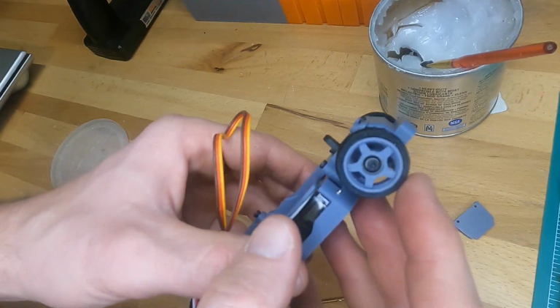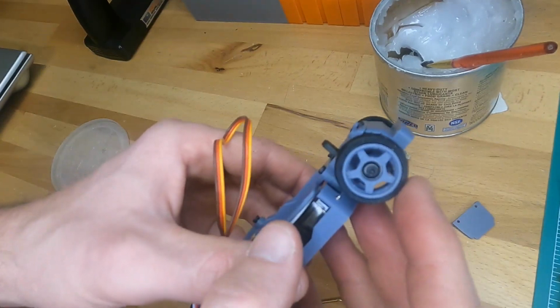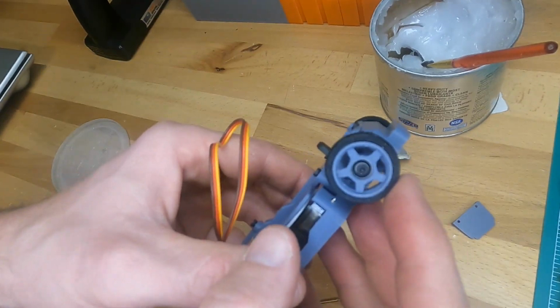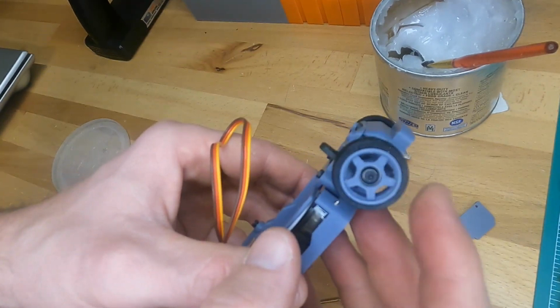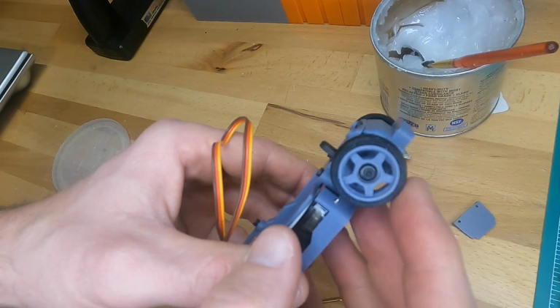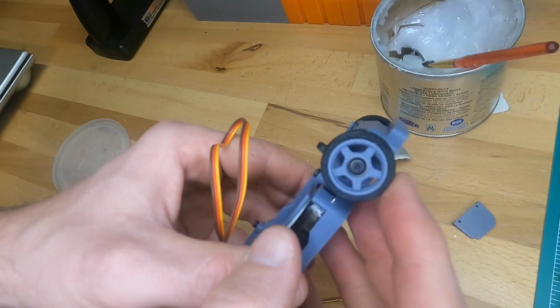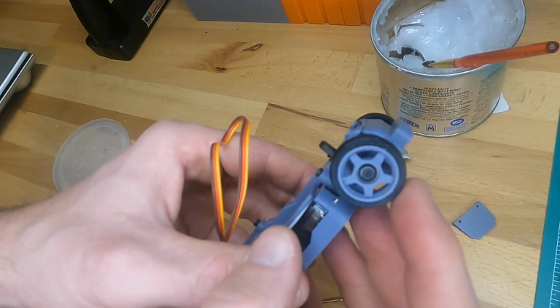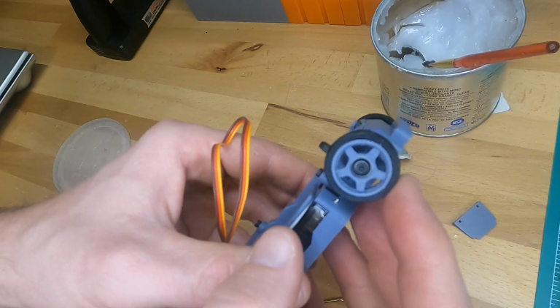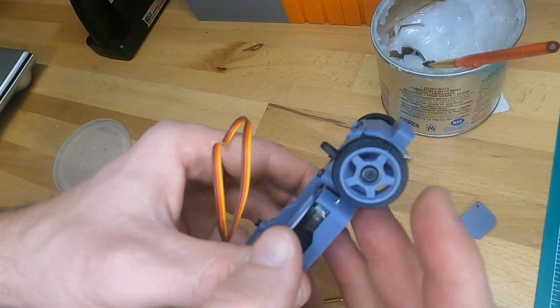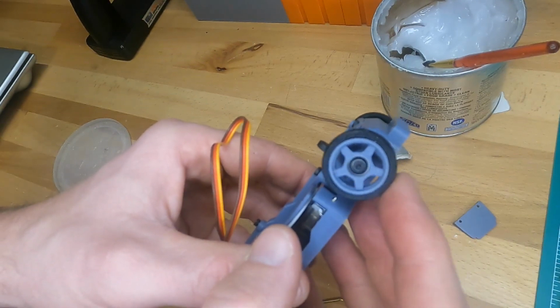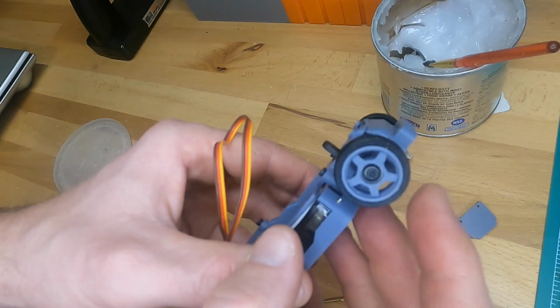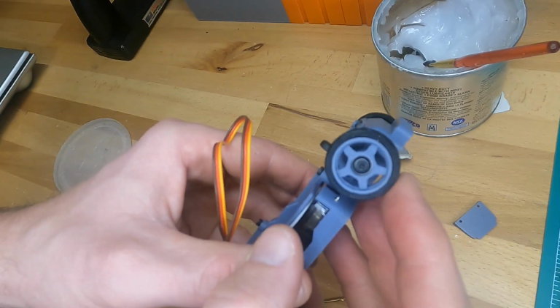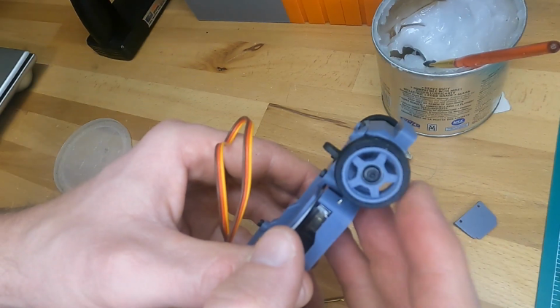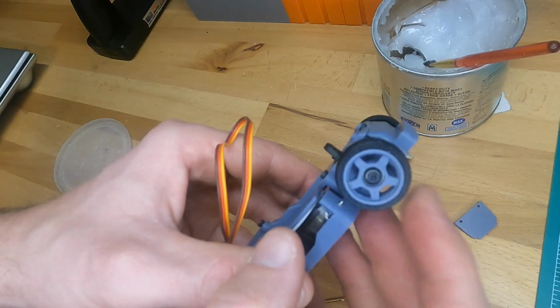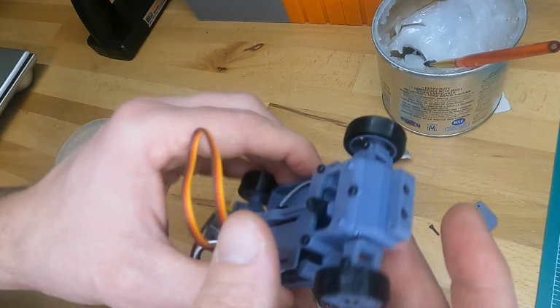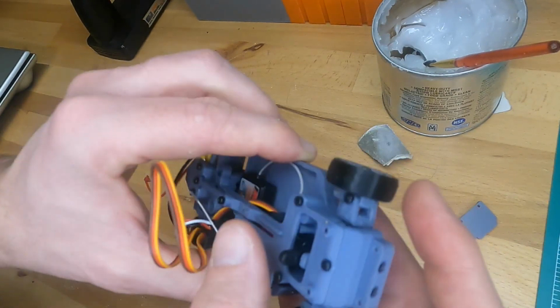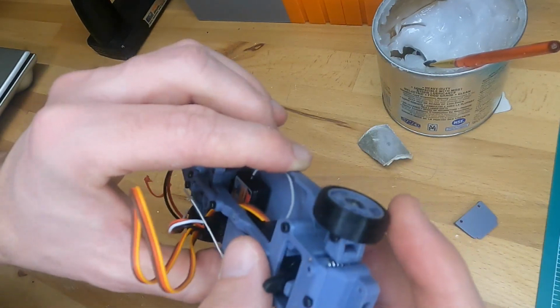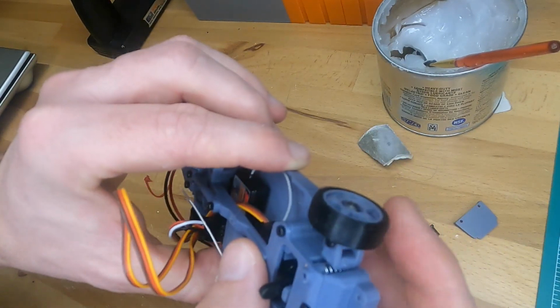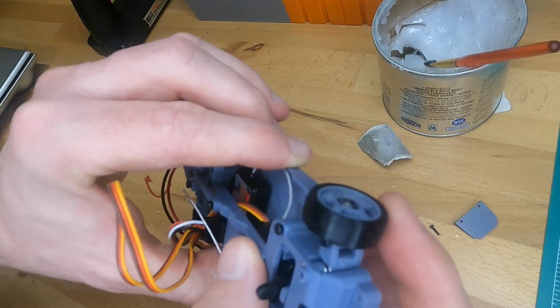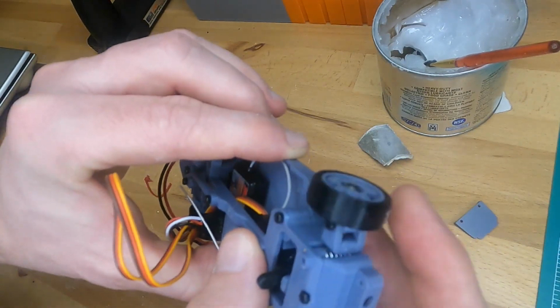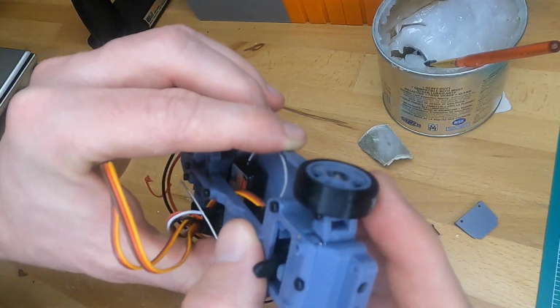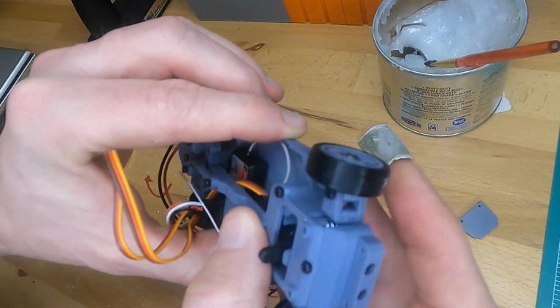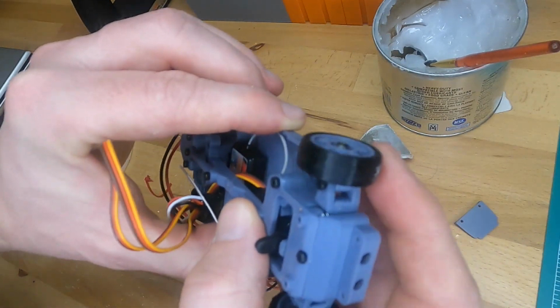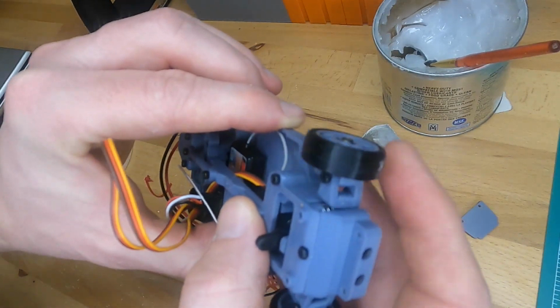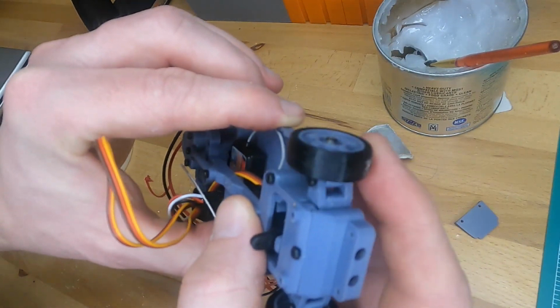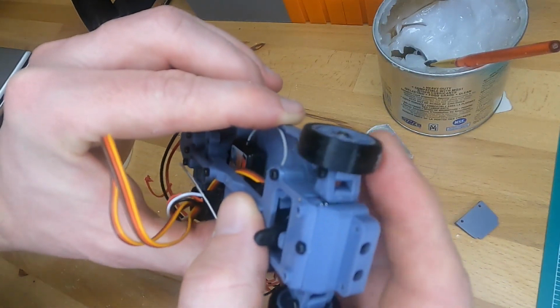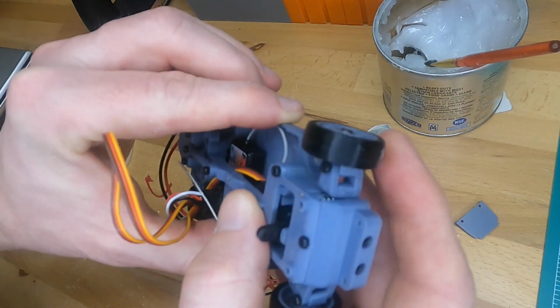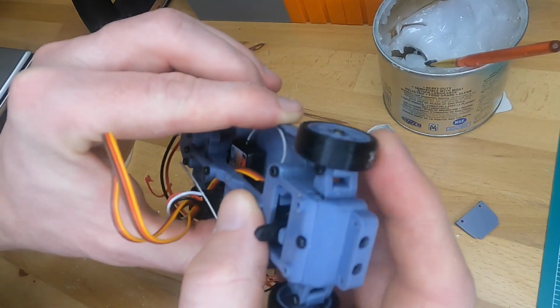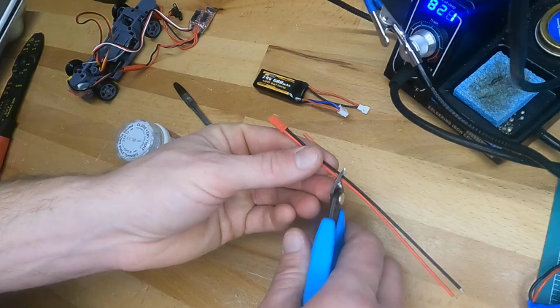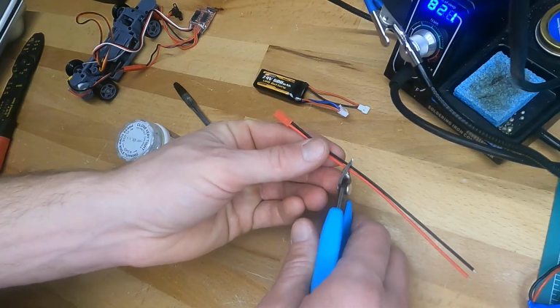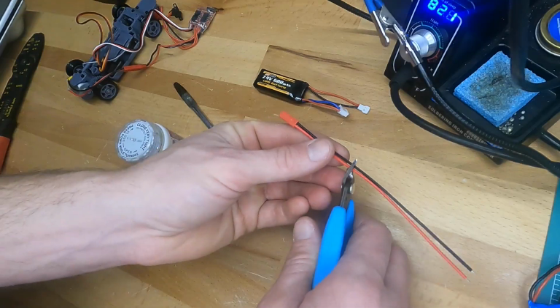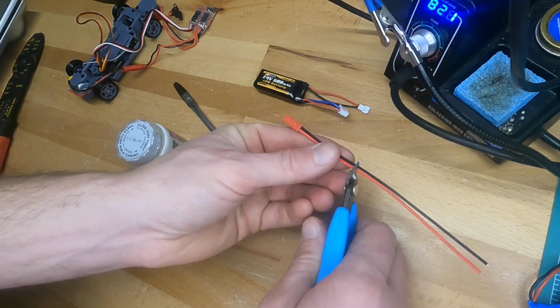There we go — it's all back together and everything is moving perfectly and freely, and we can now move on to the electronics.